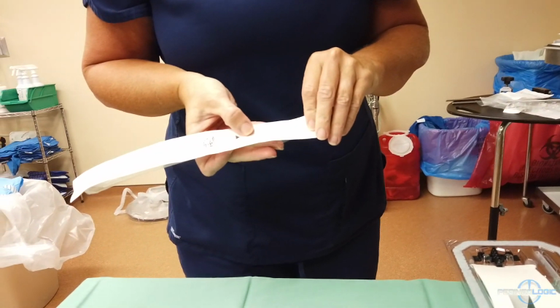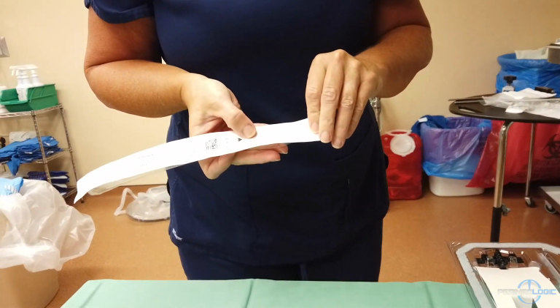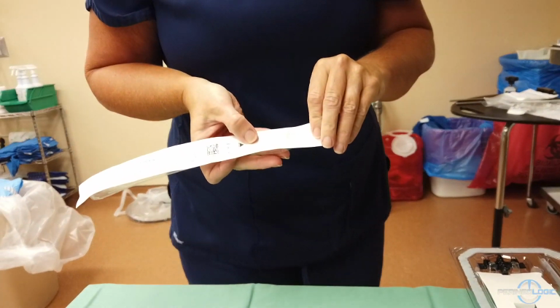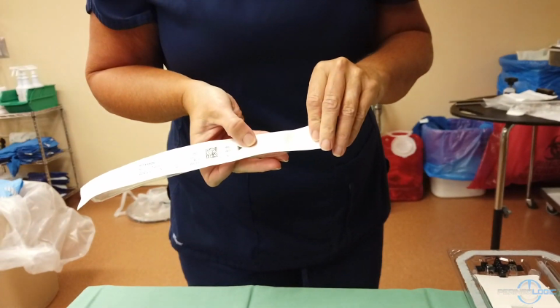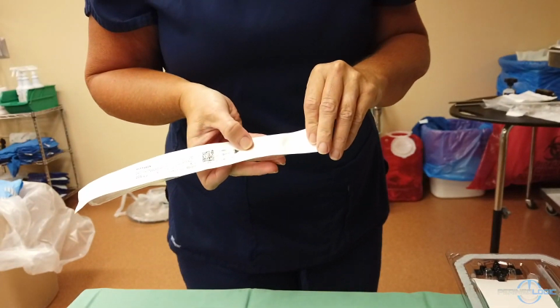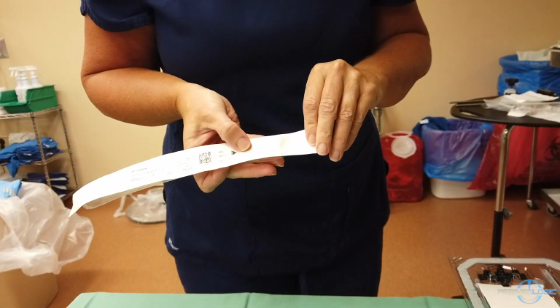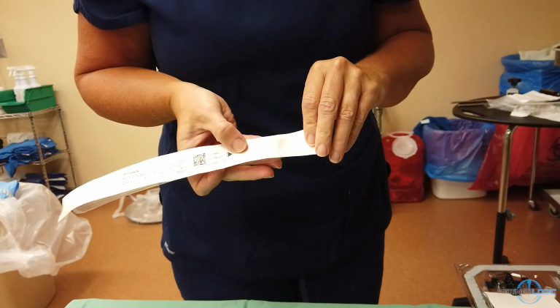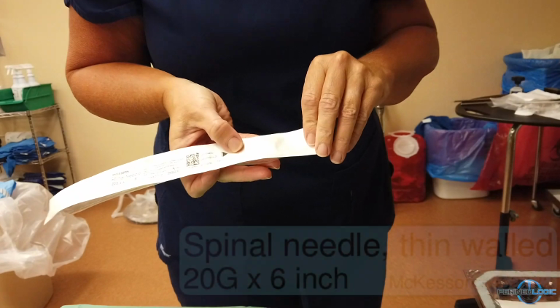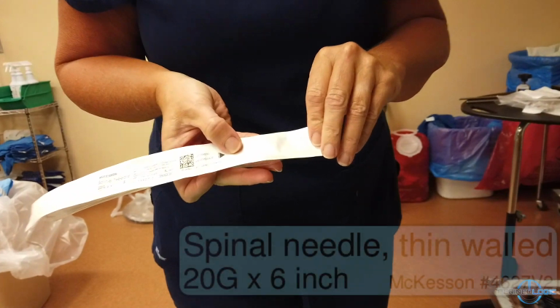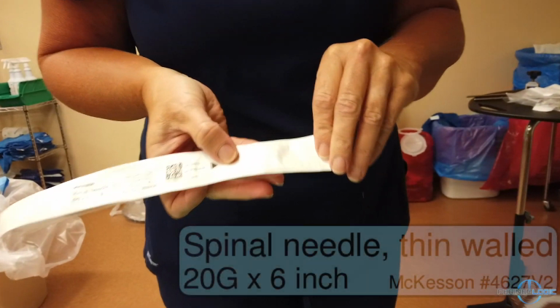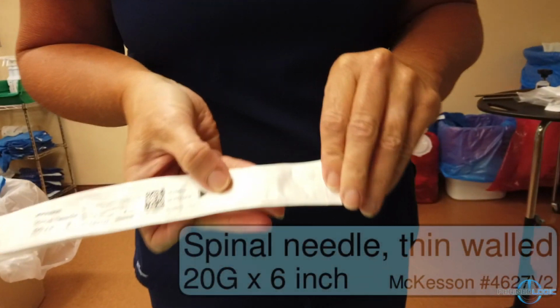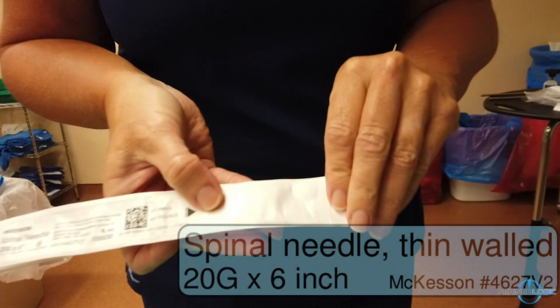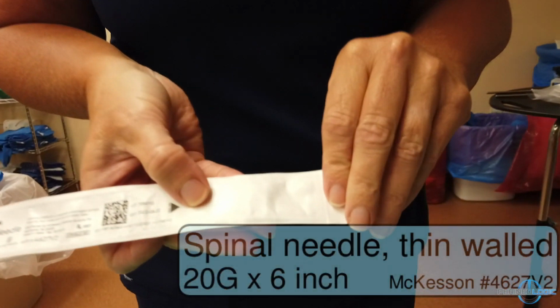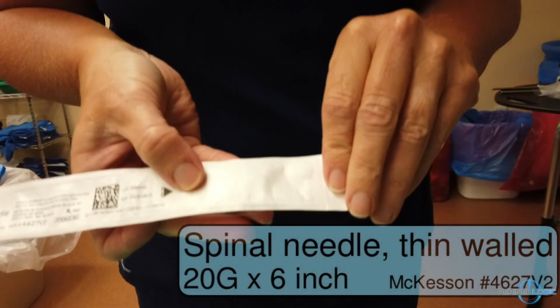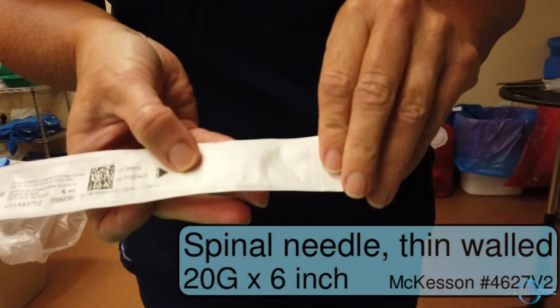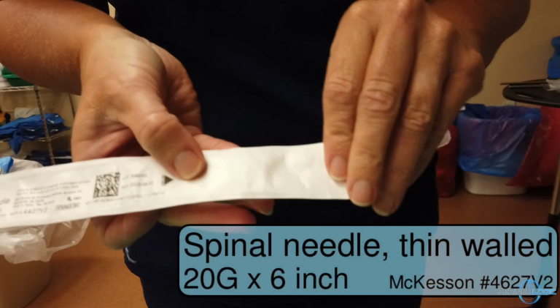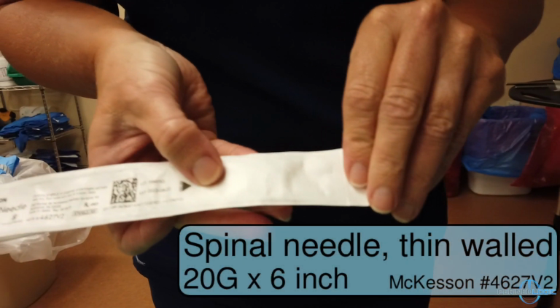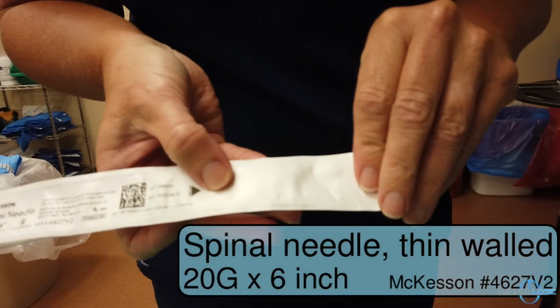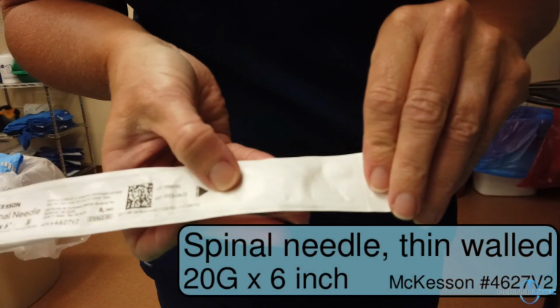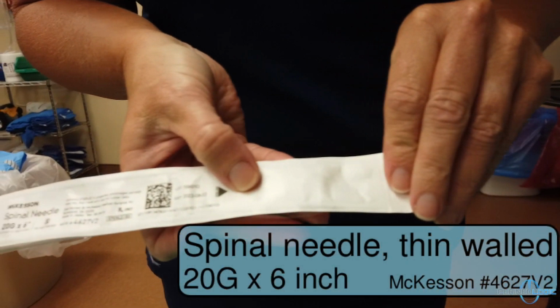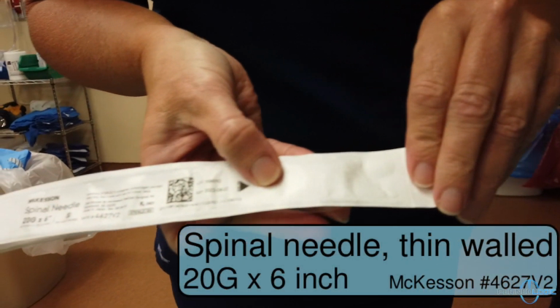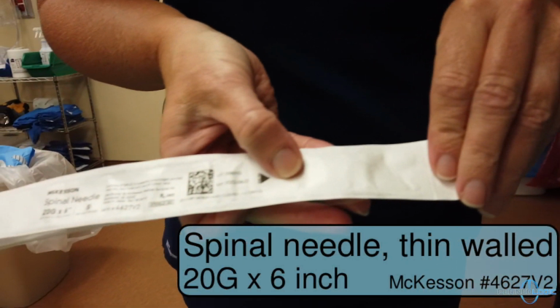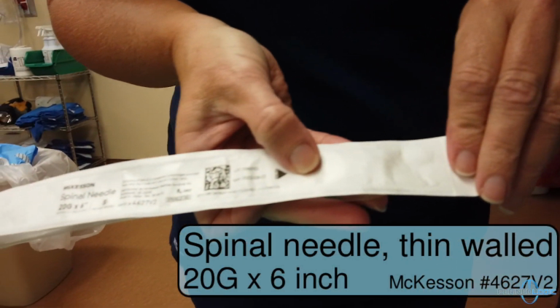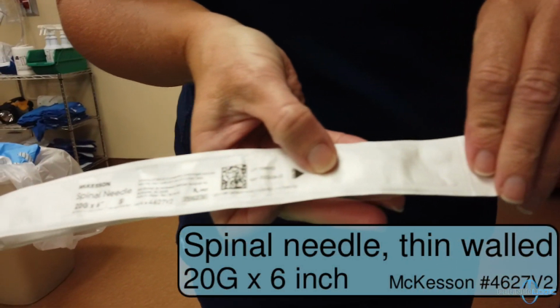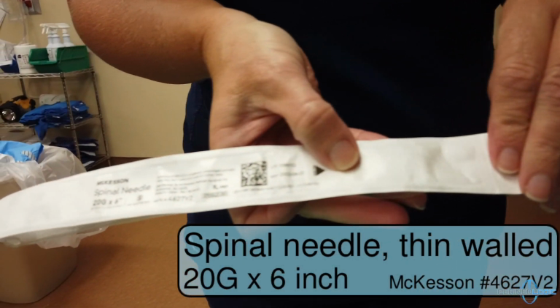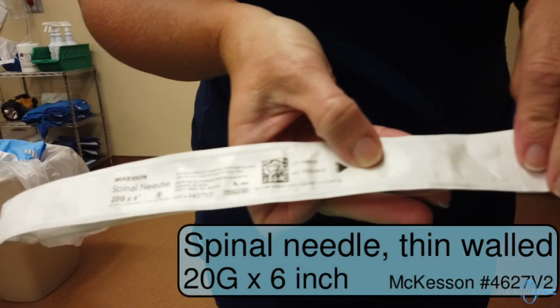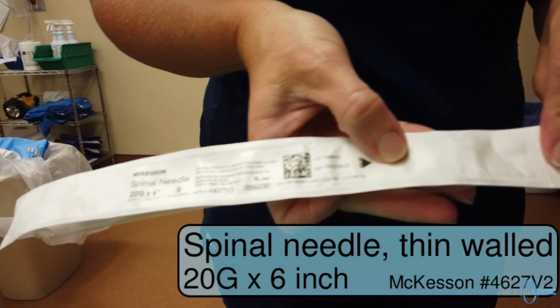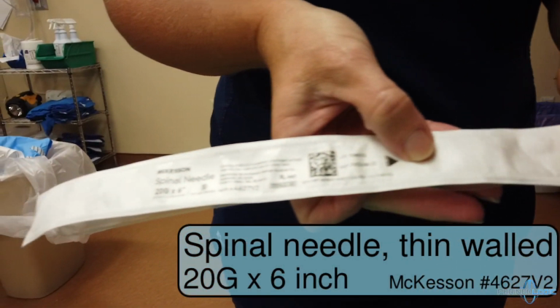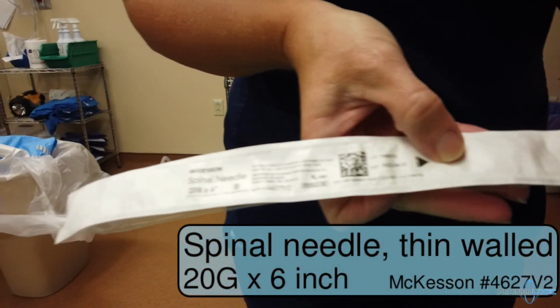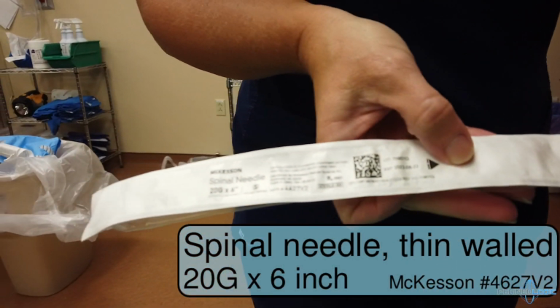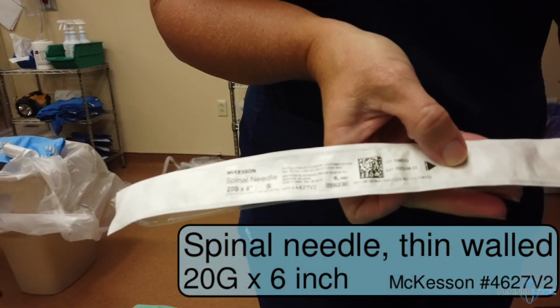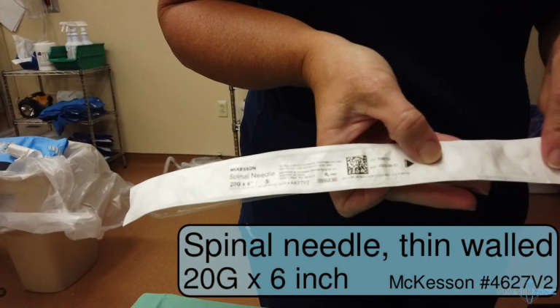Next is the spinal needle — thin walled, 20 gauge and 6 inches.